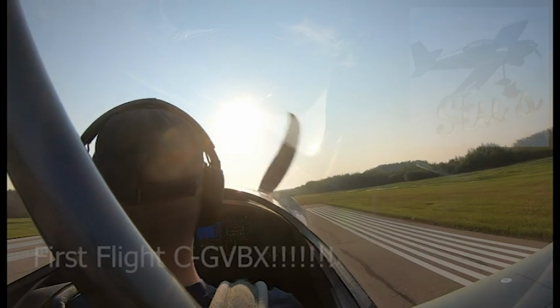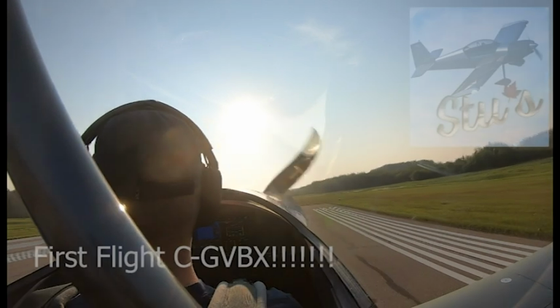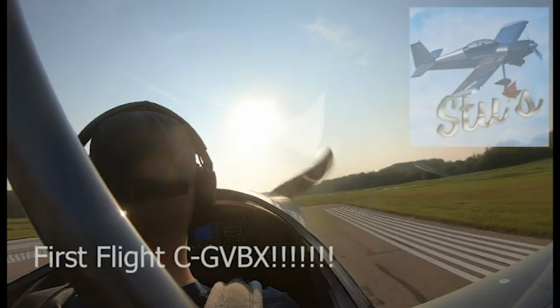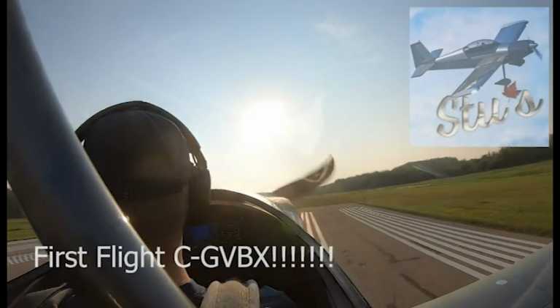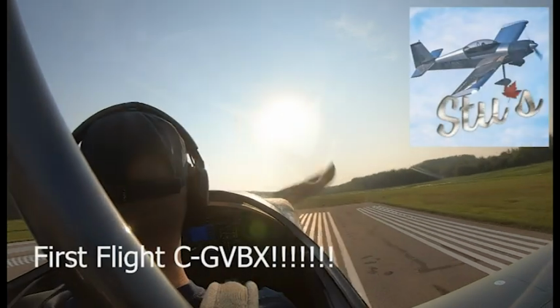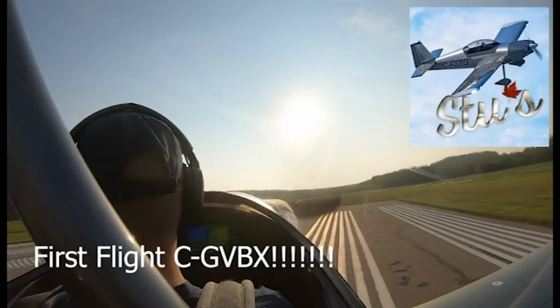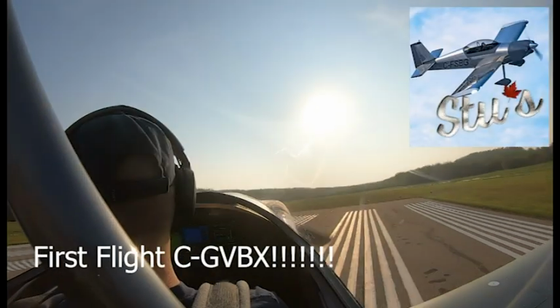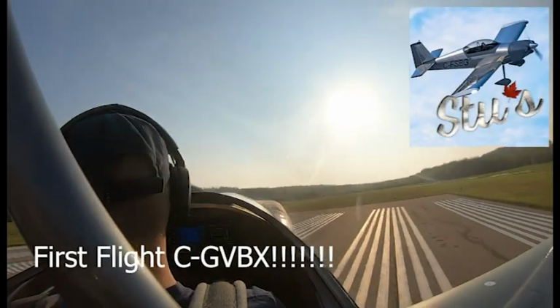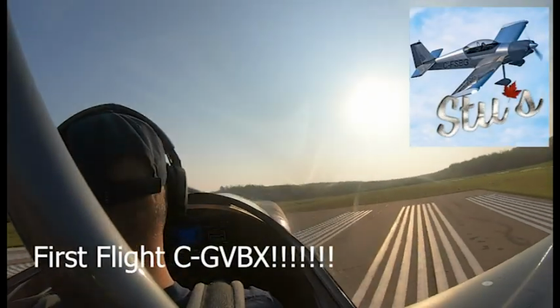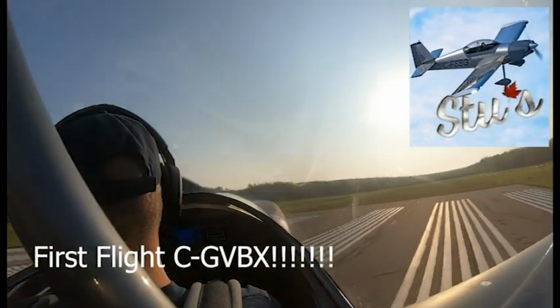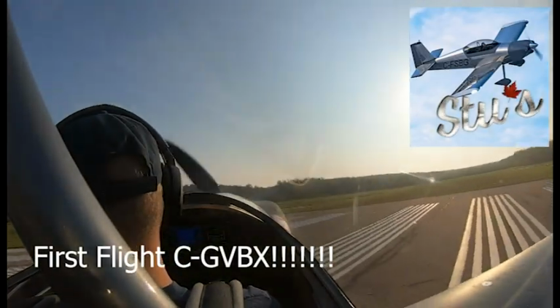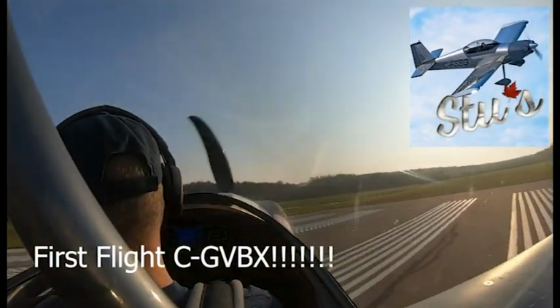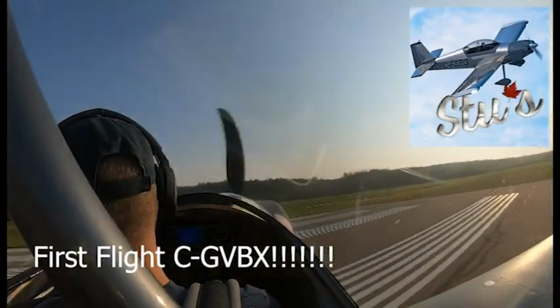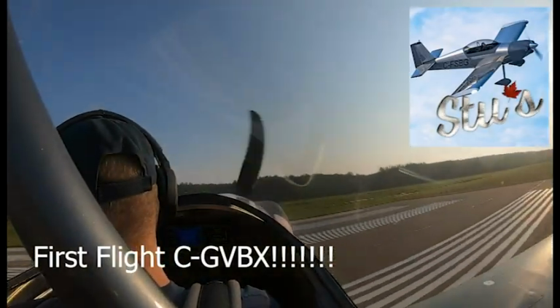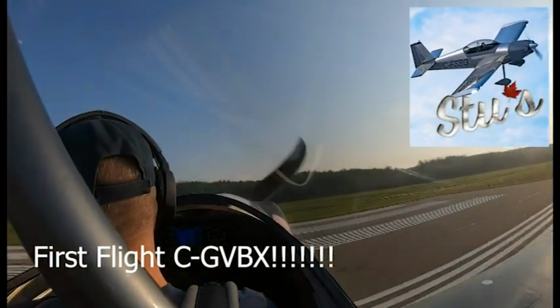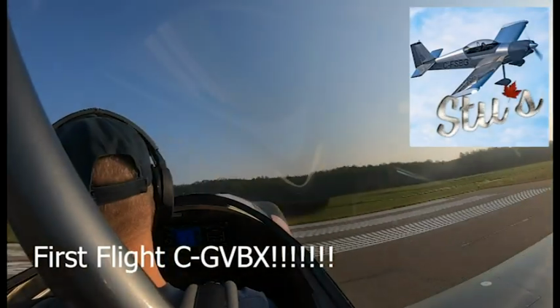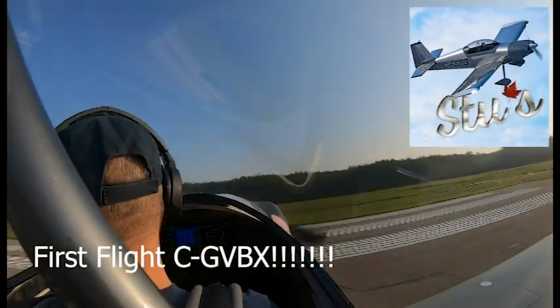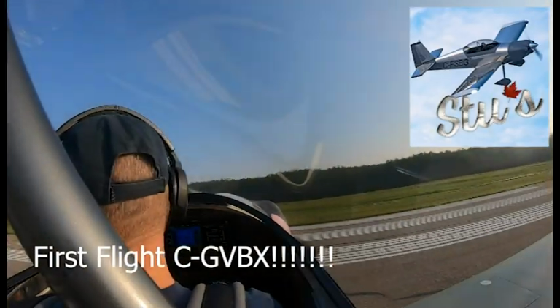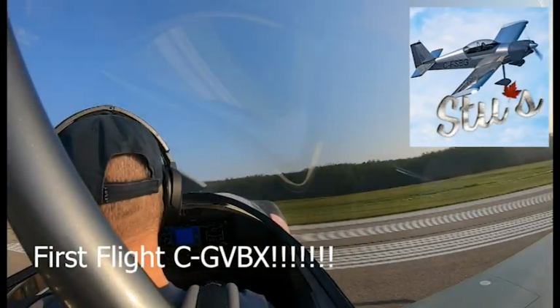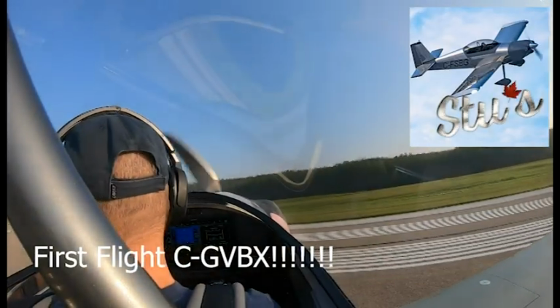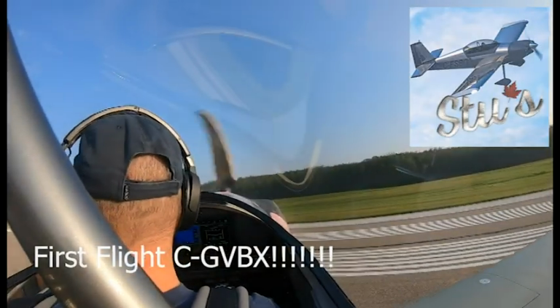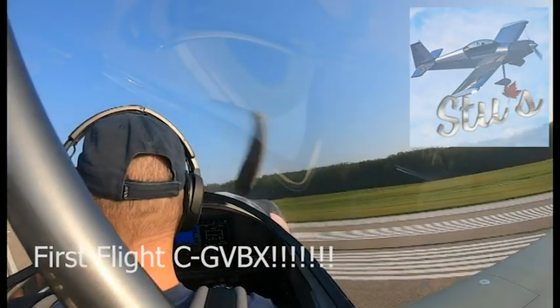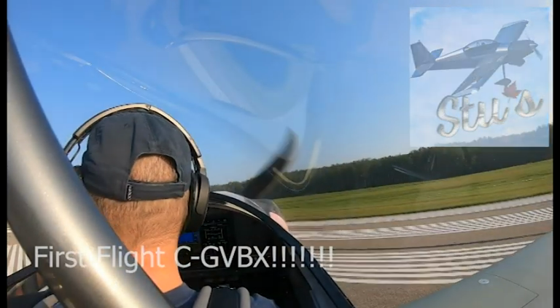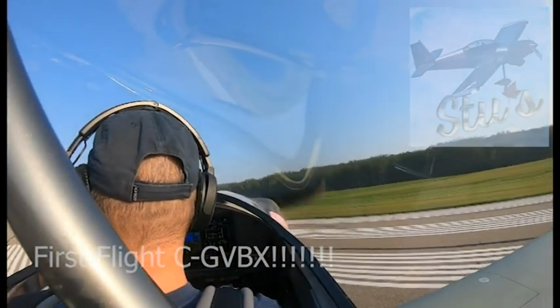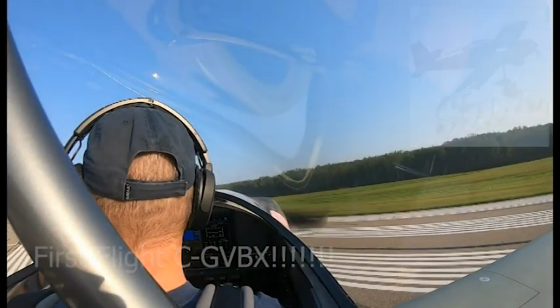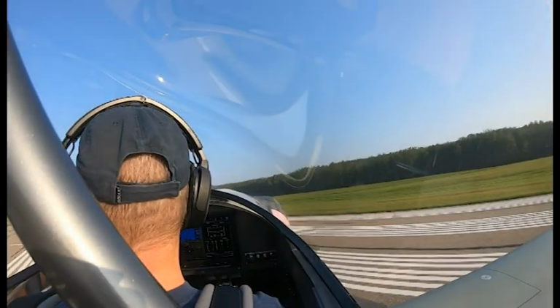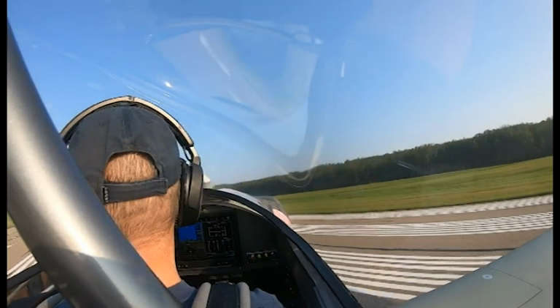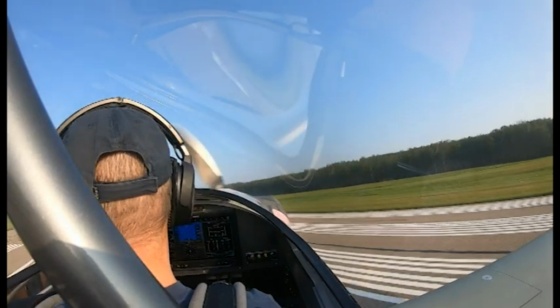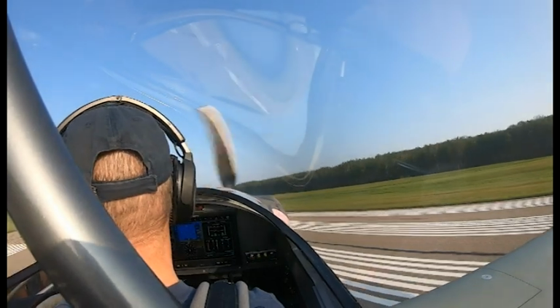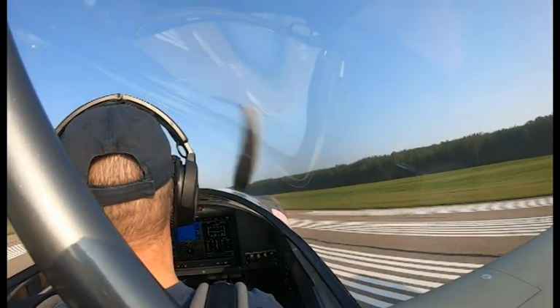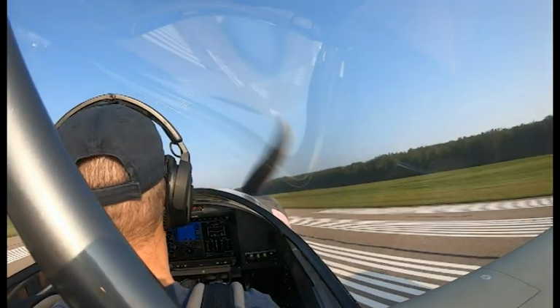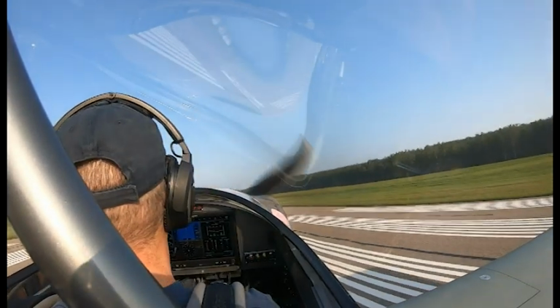Cold Lake traffic, RV4, Golf Victor Bravo X-Ray is rolling at 2-6, straight out climb 7000, test flight.